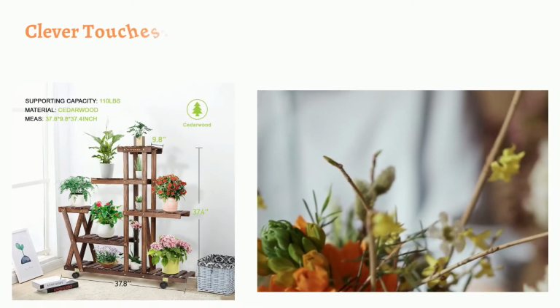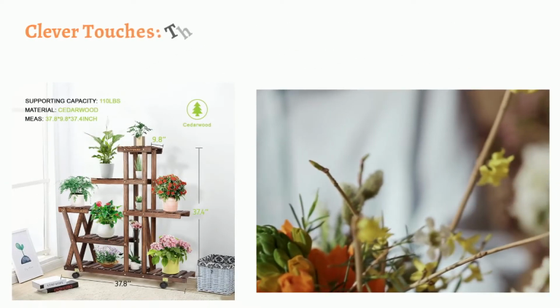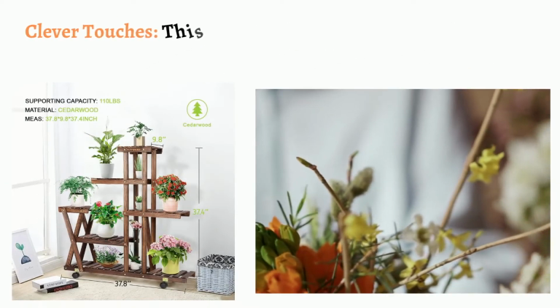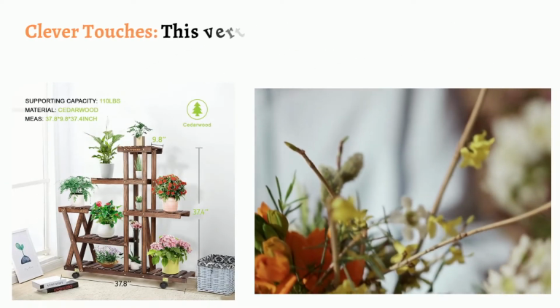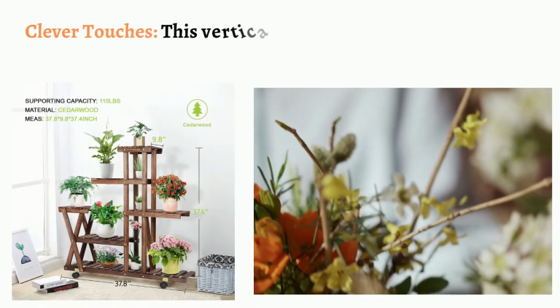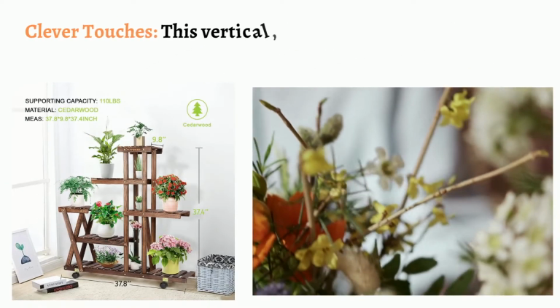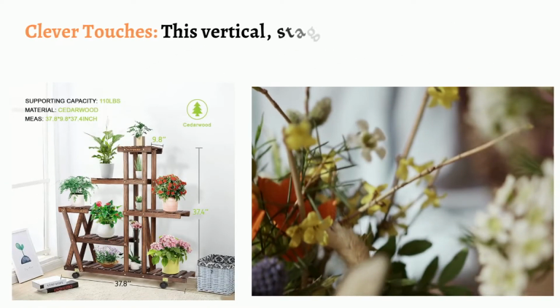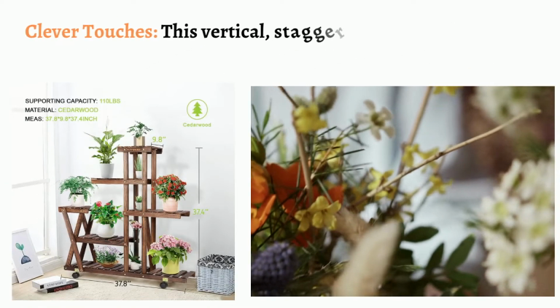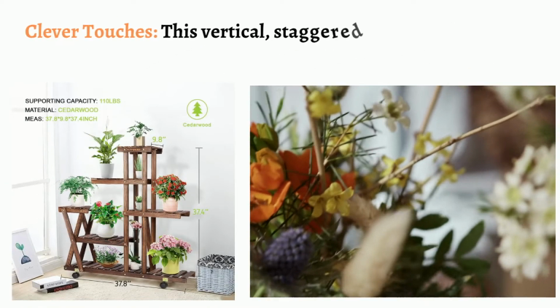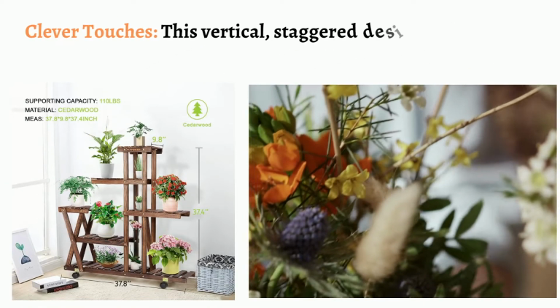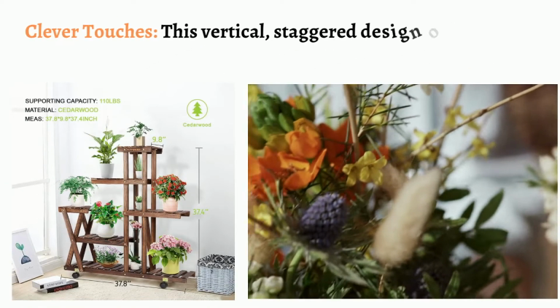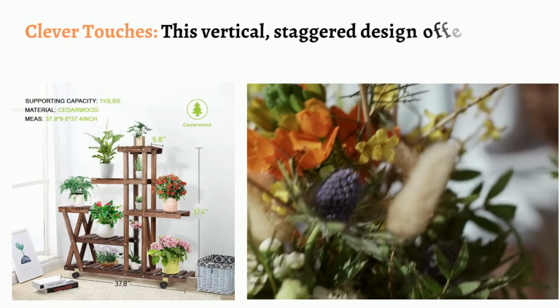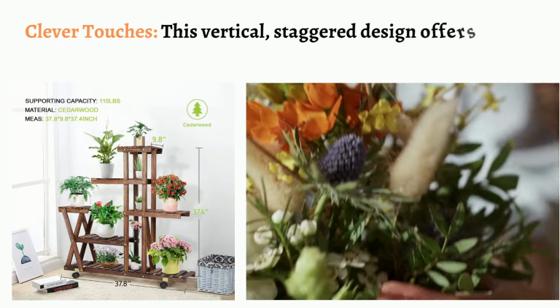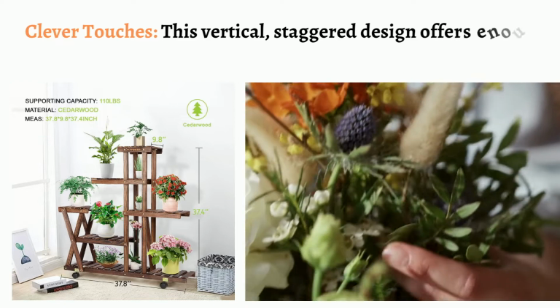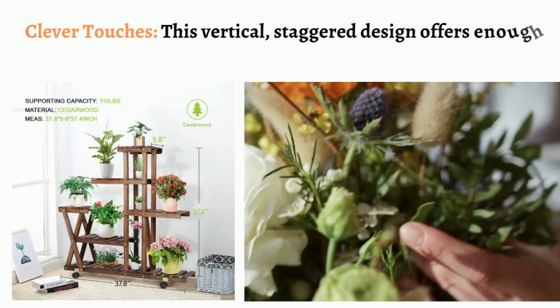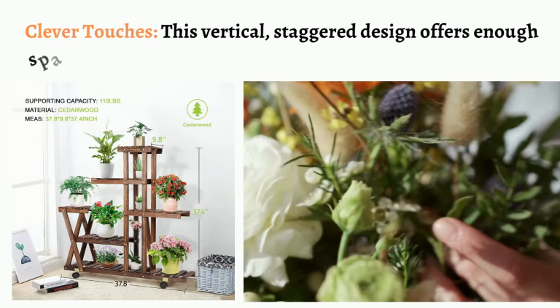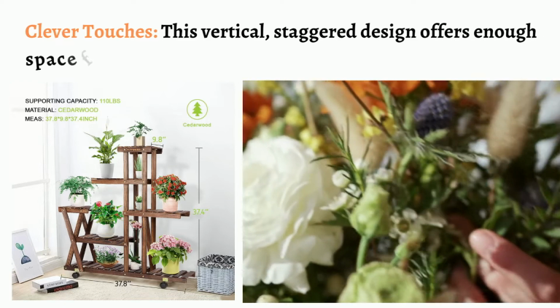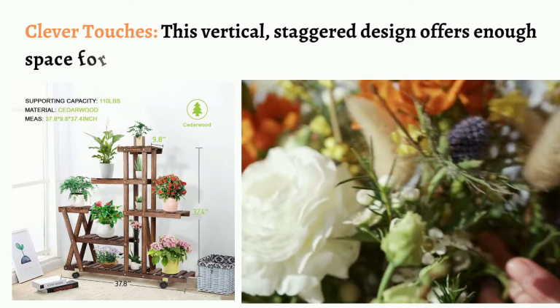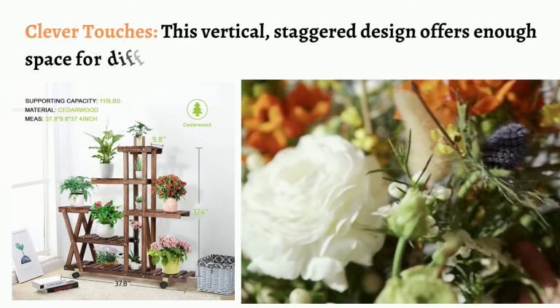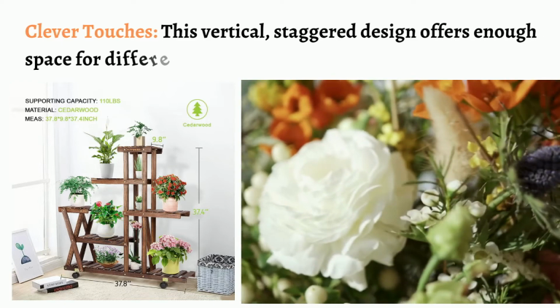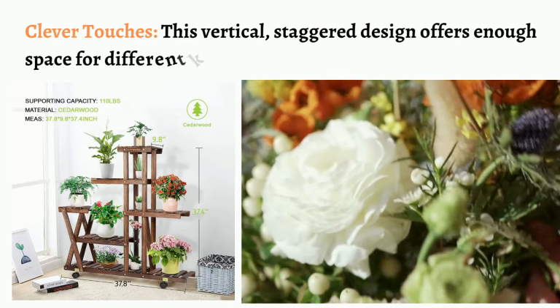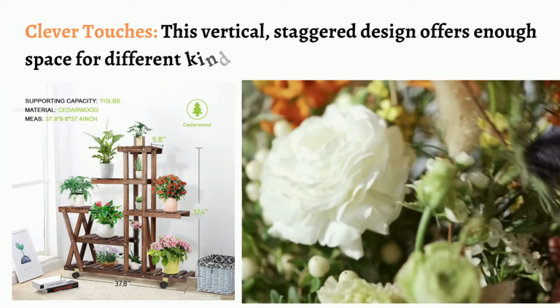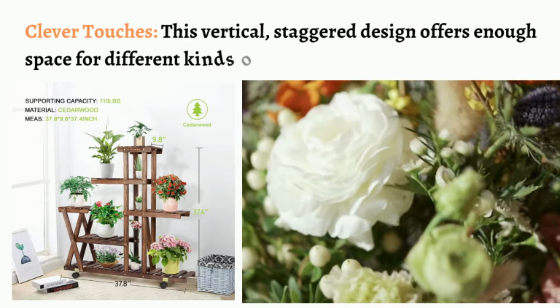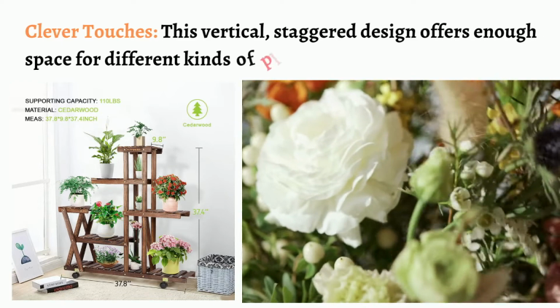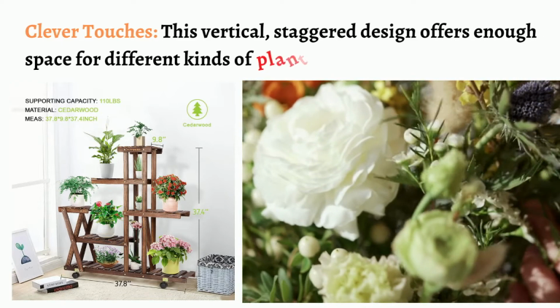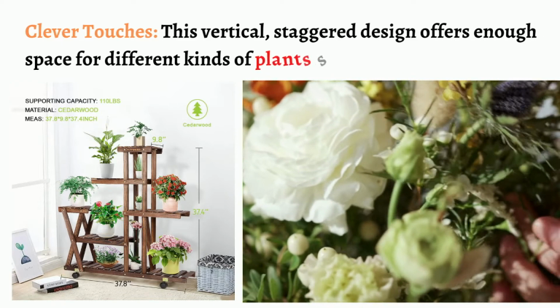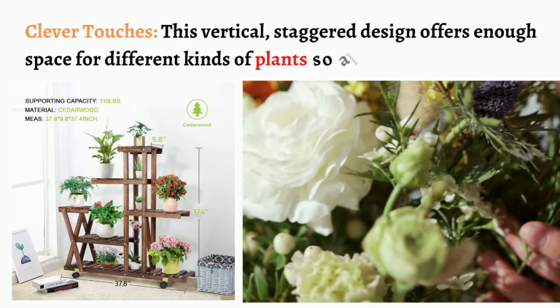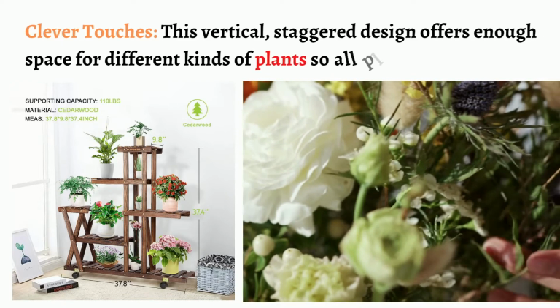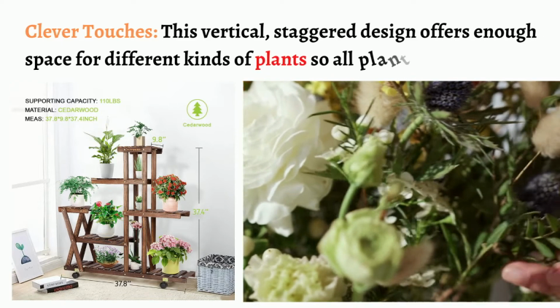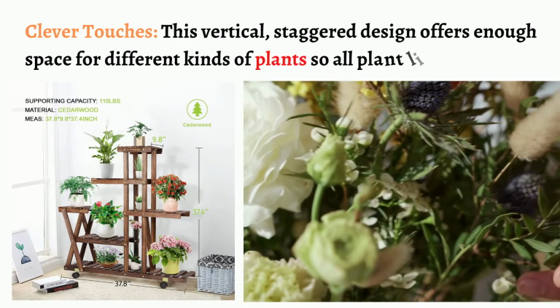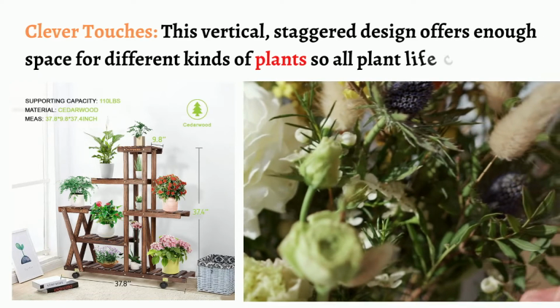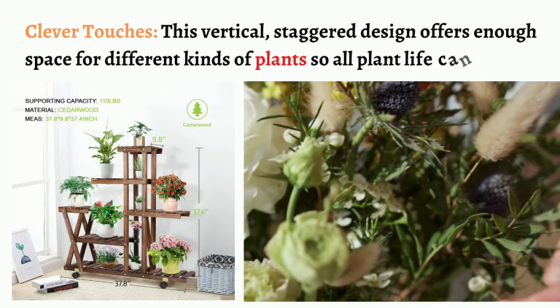Clever touches: this vertical, staggered design offers enough space for different kinds of plants so all plant life can thrive.